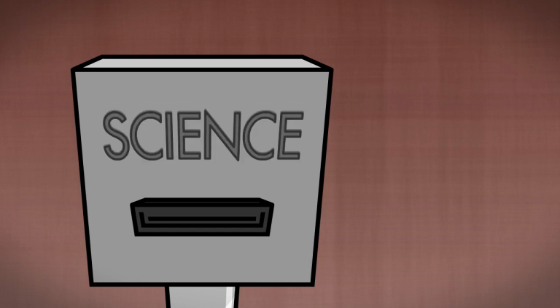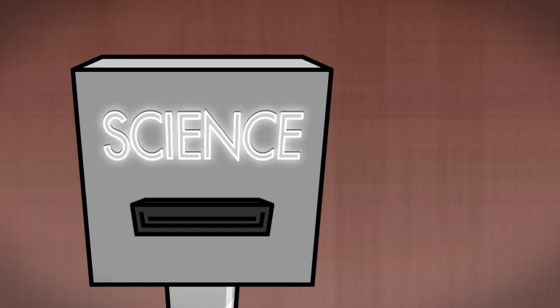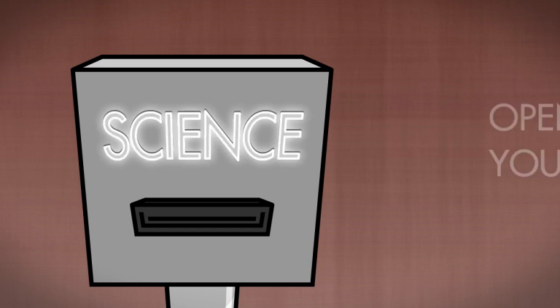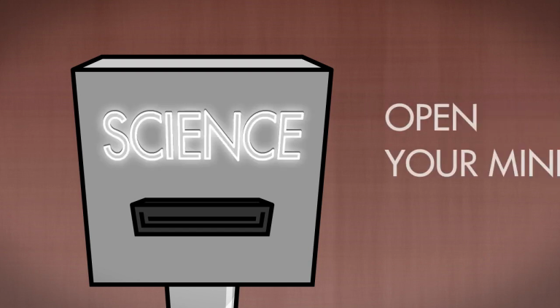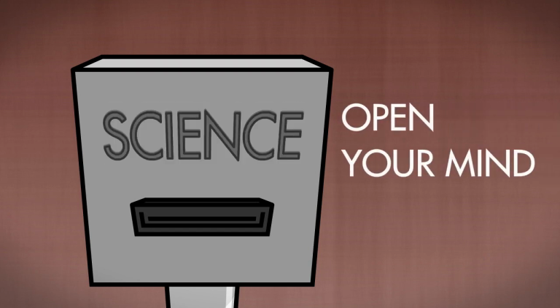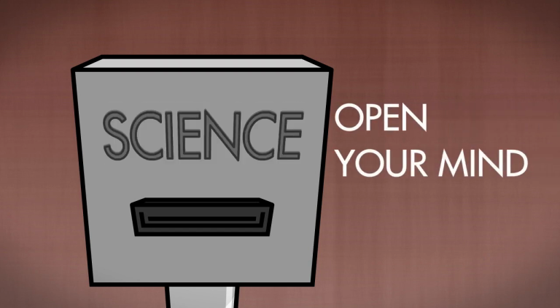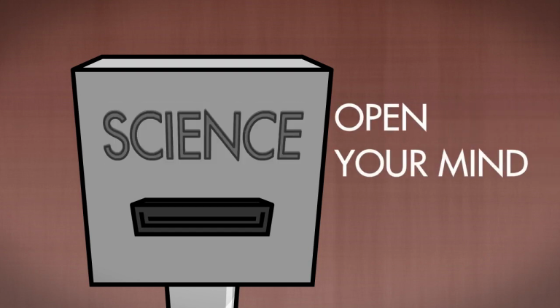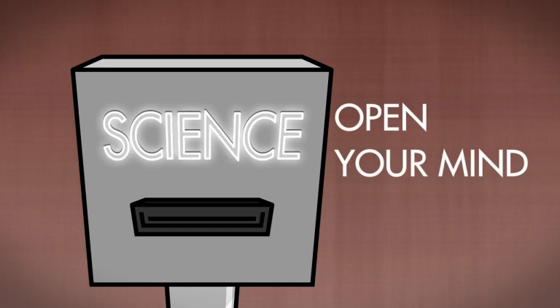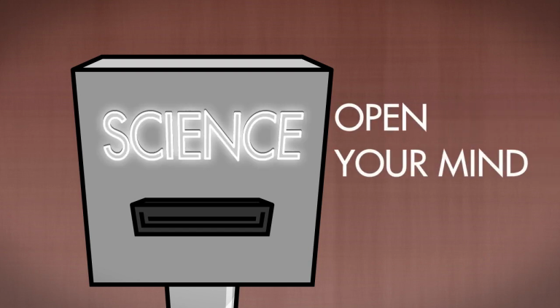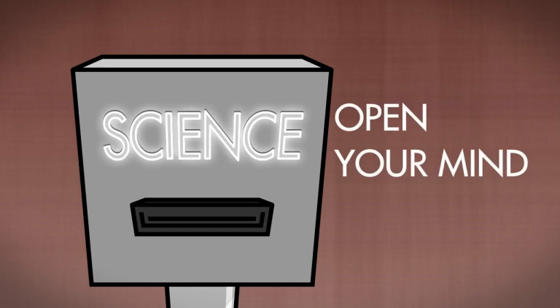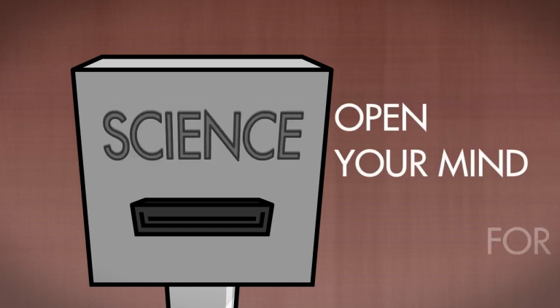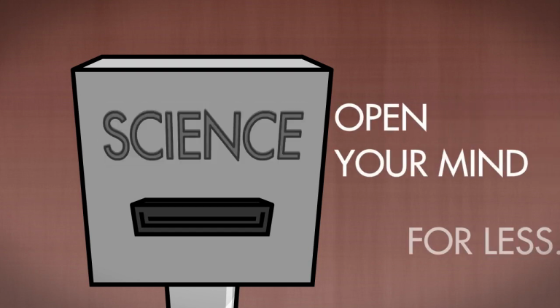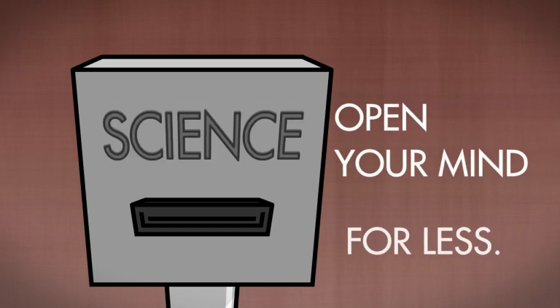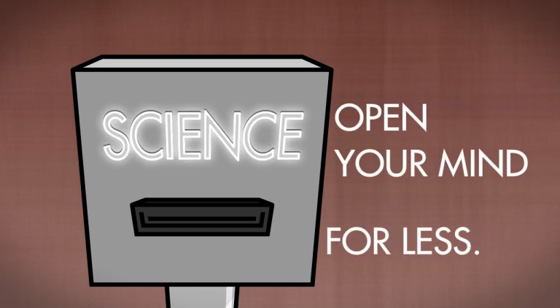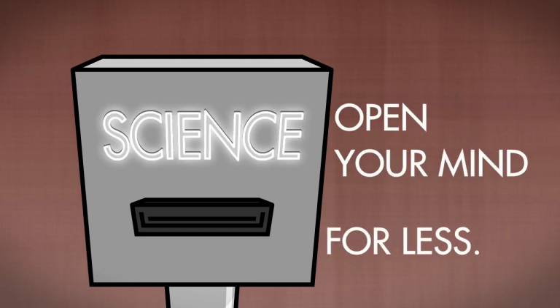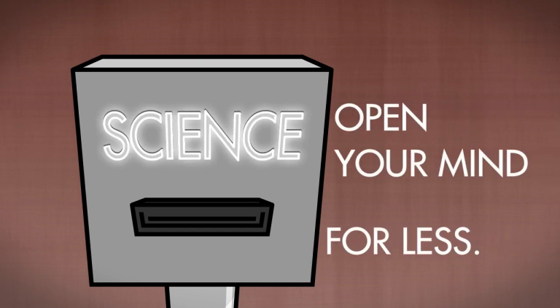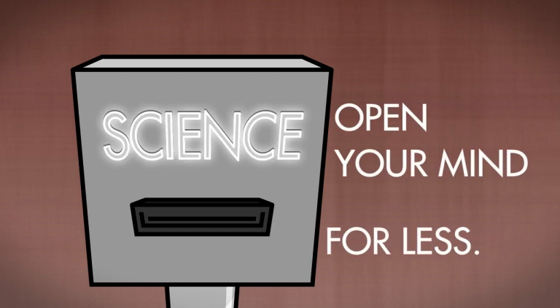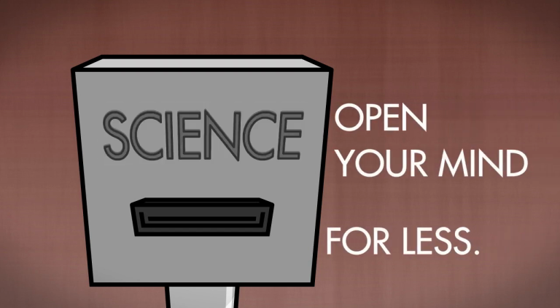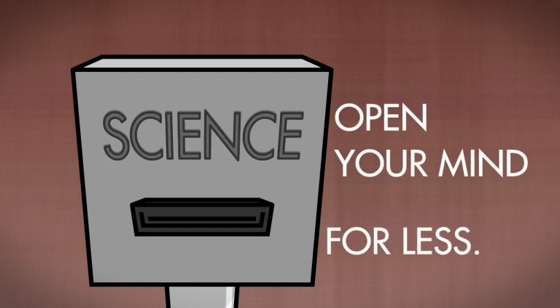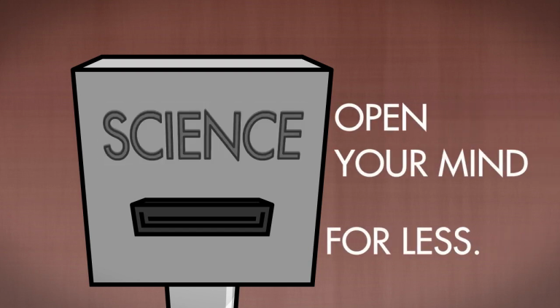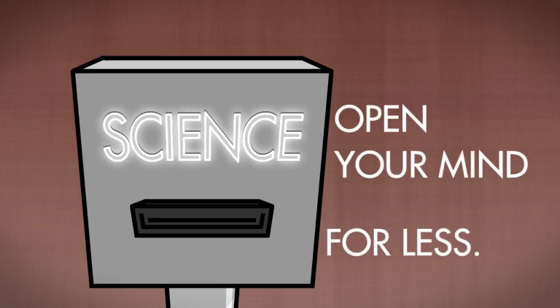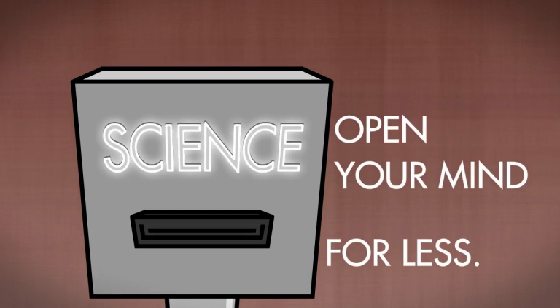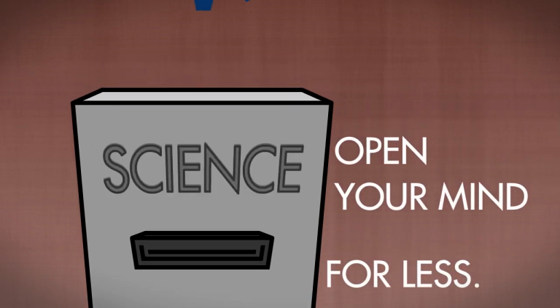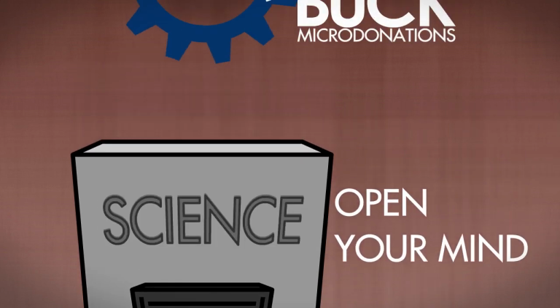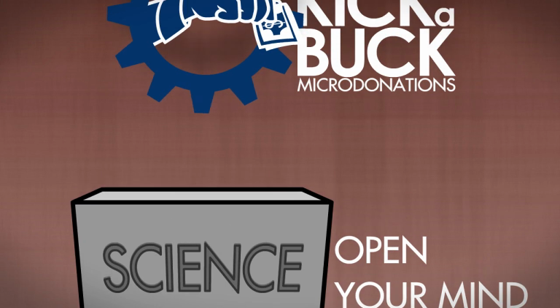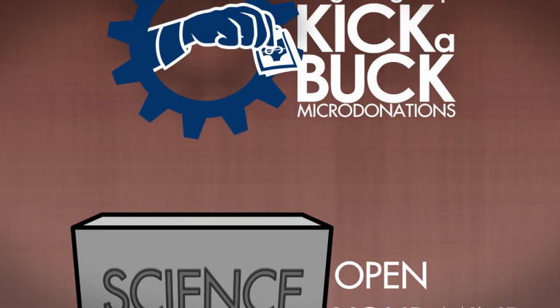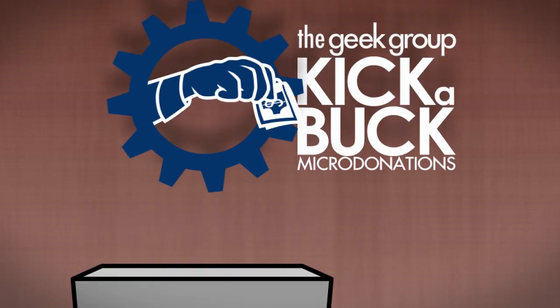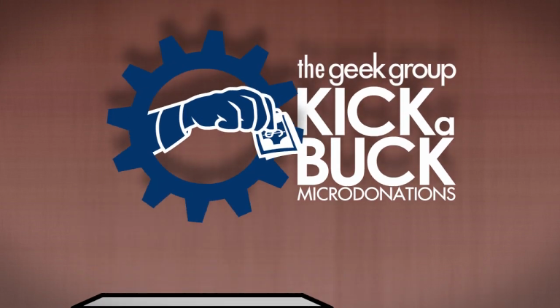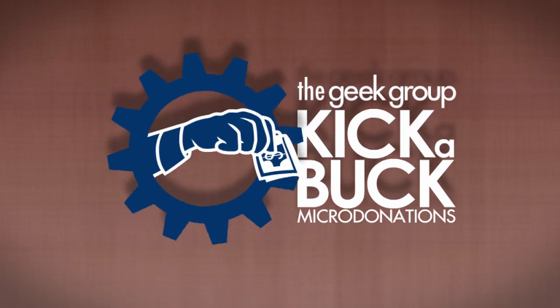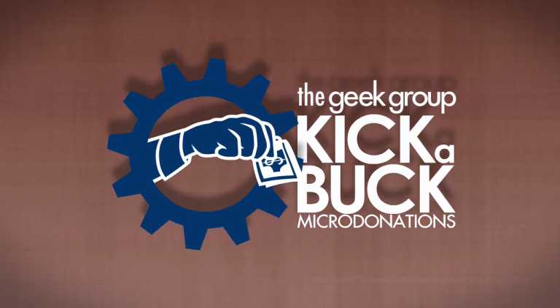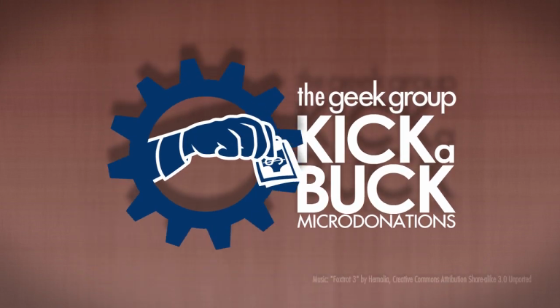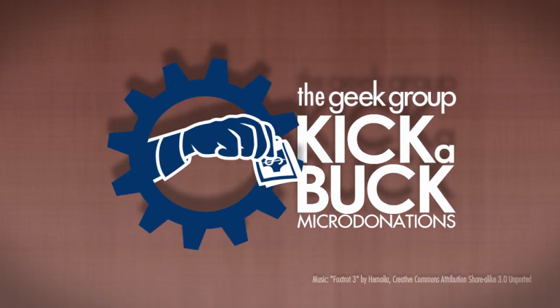Open your mind for less. Announcing the Geek Group Kick-A-Buck program.